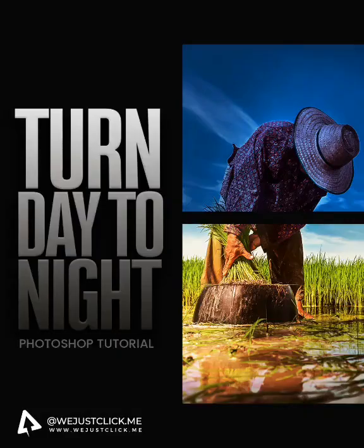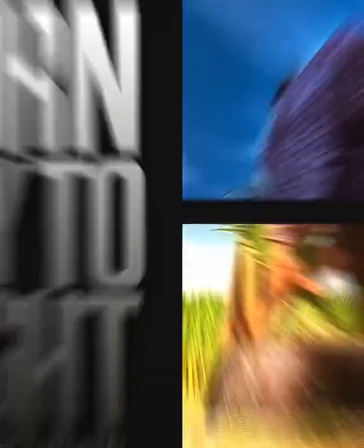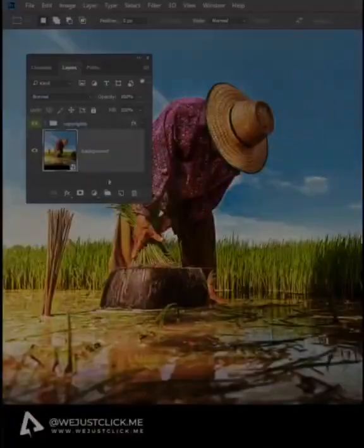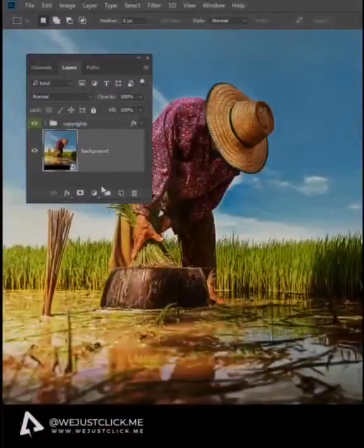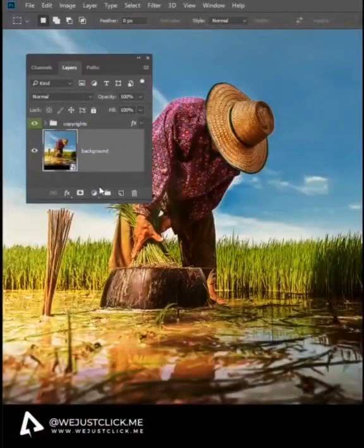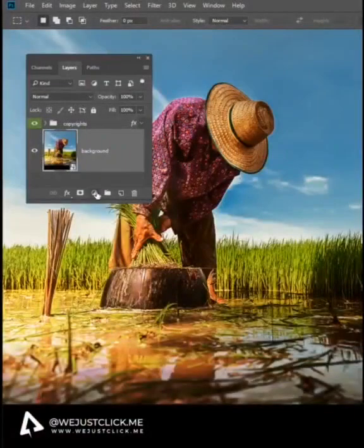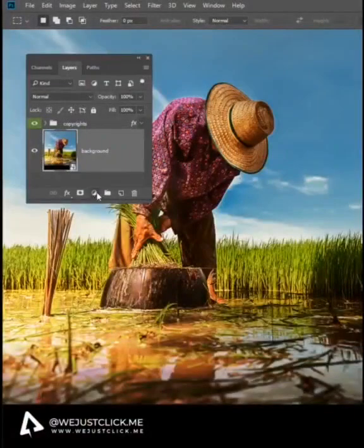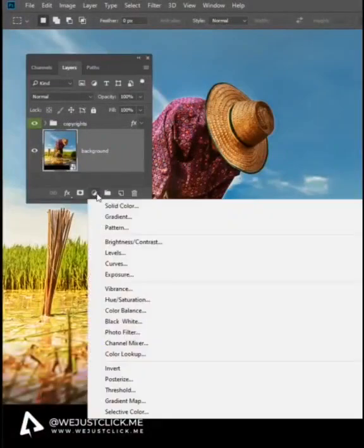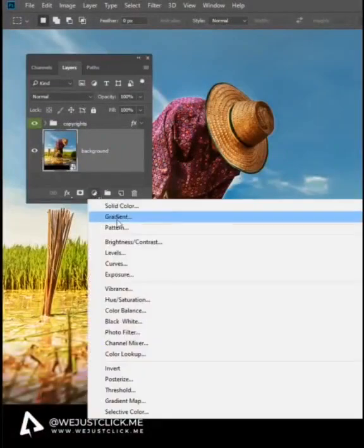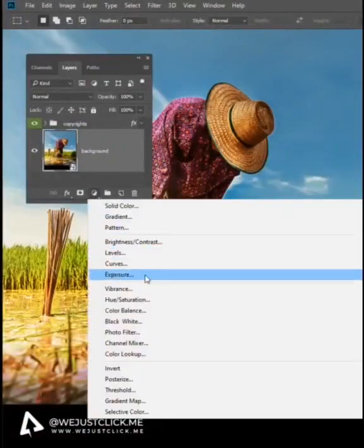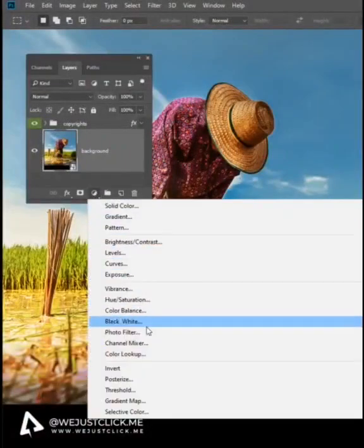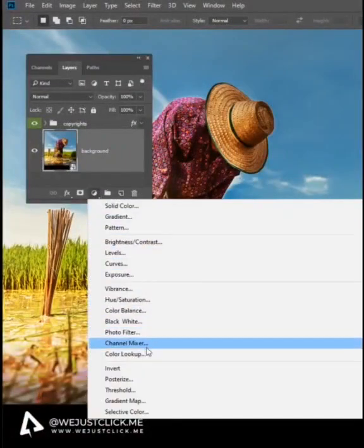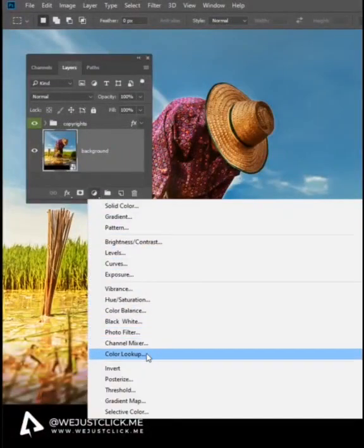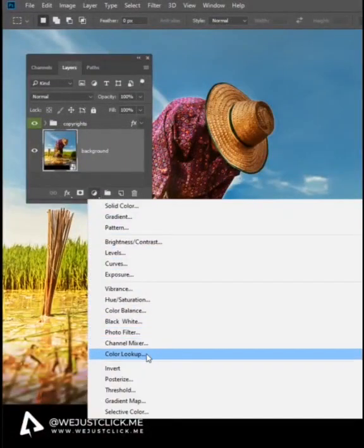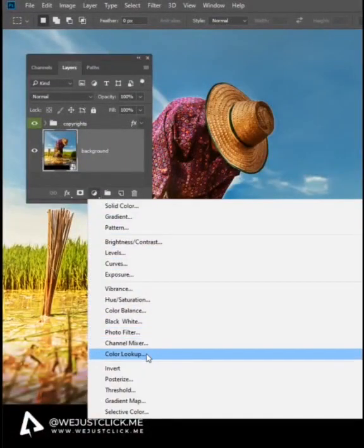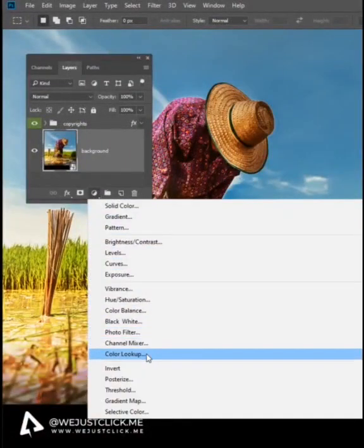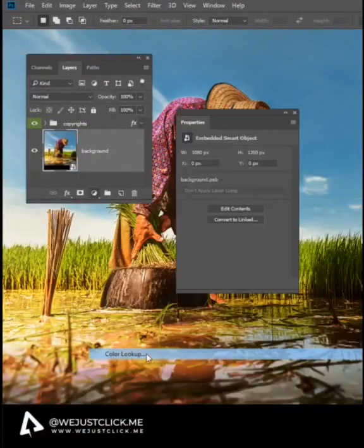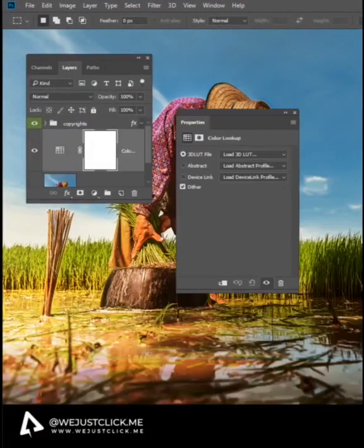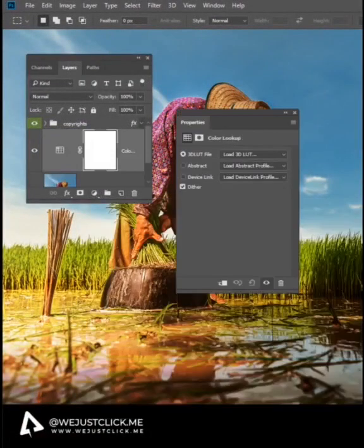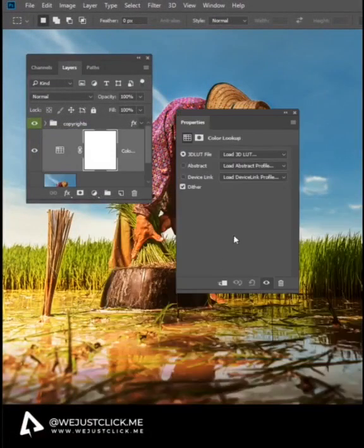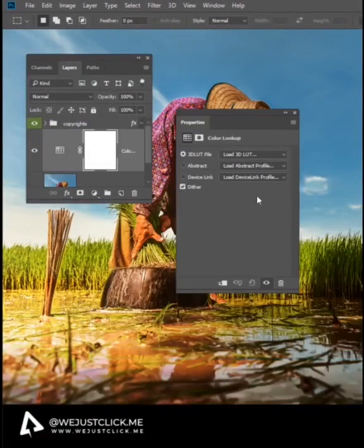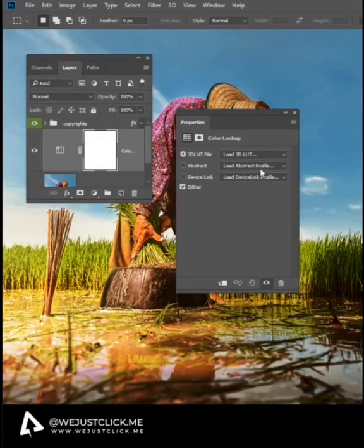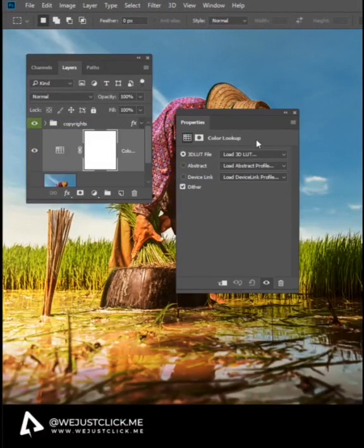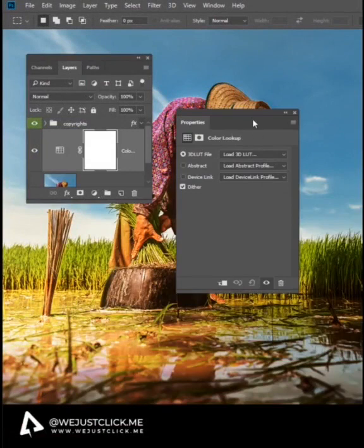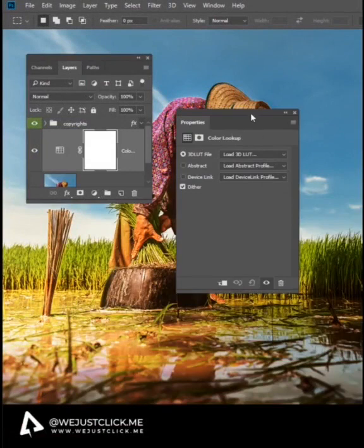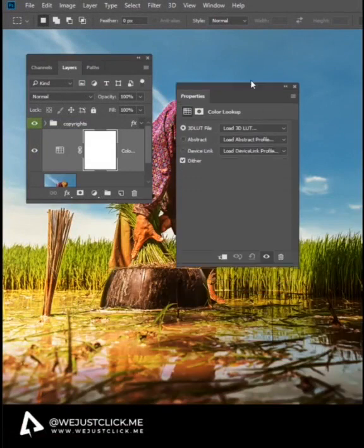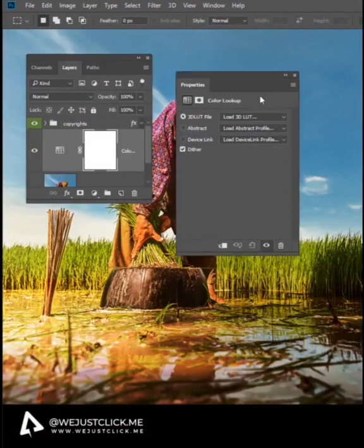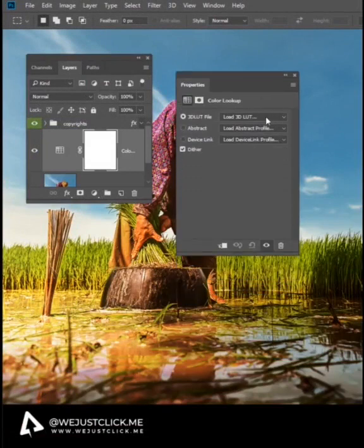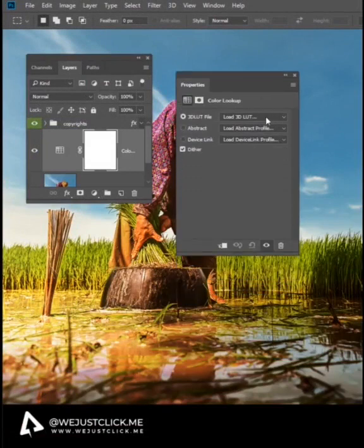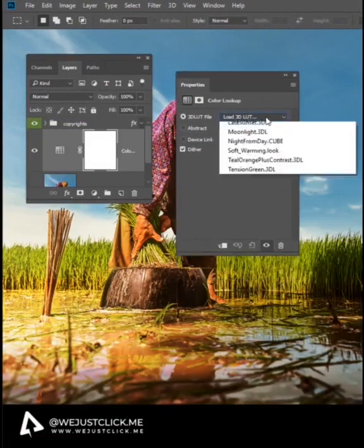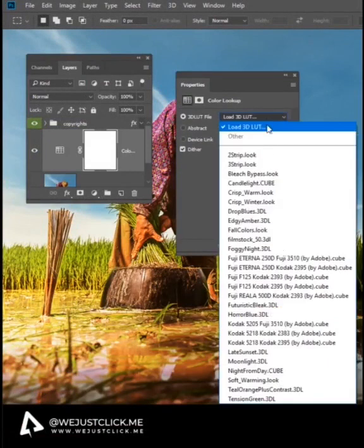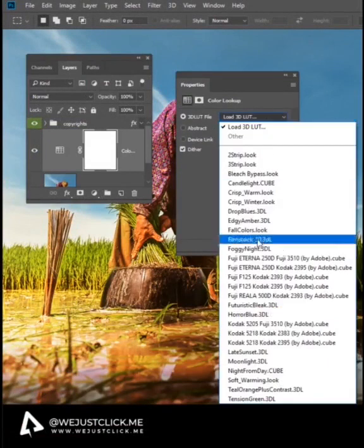Create New Adjustment Layer and choose Color Lookup. Now choose Night from Day.